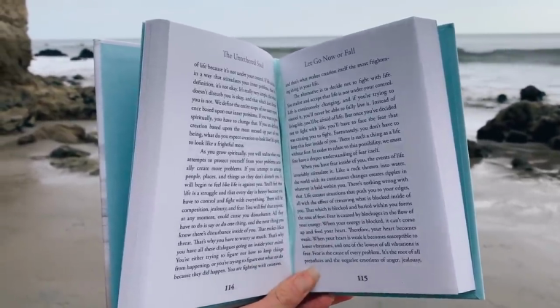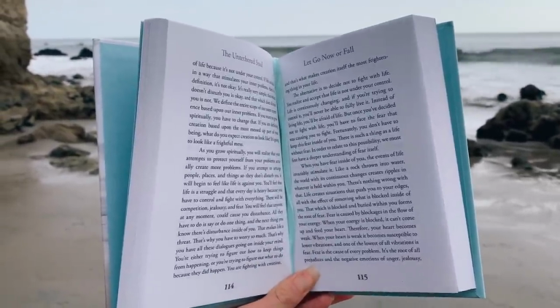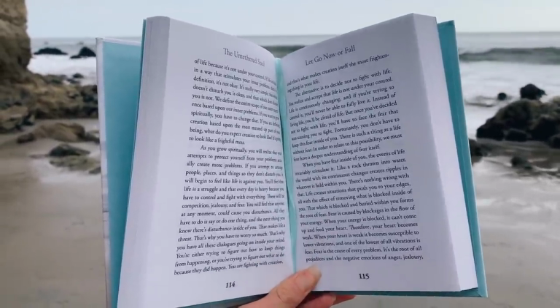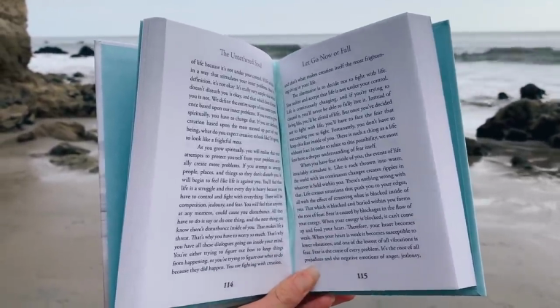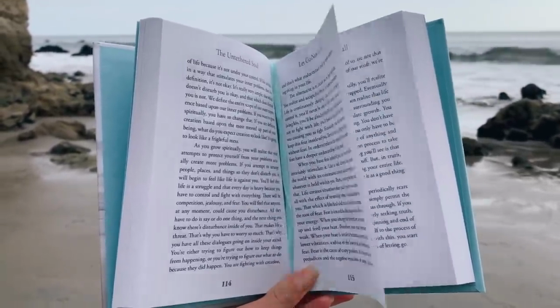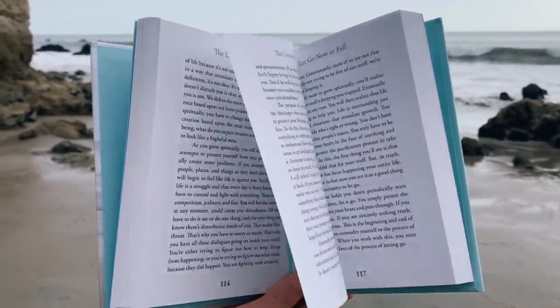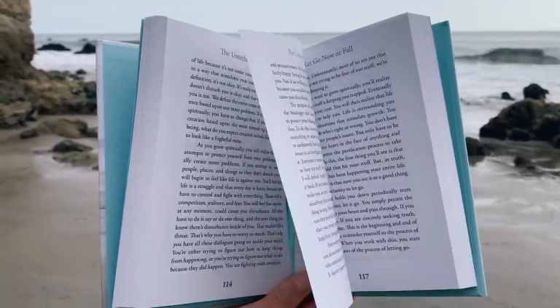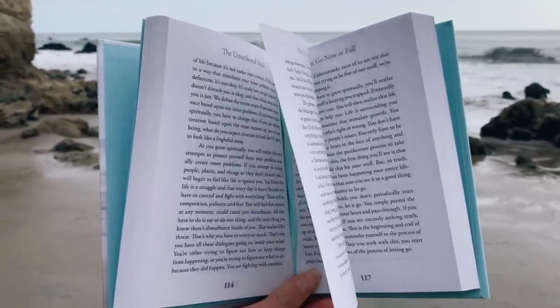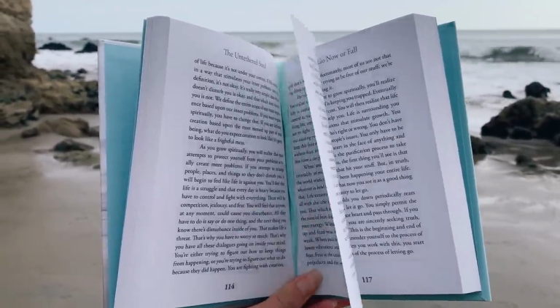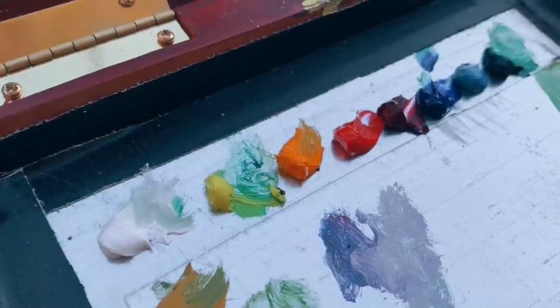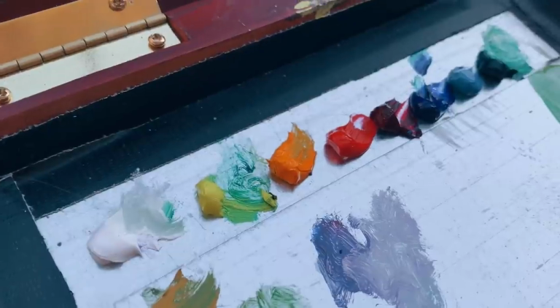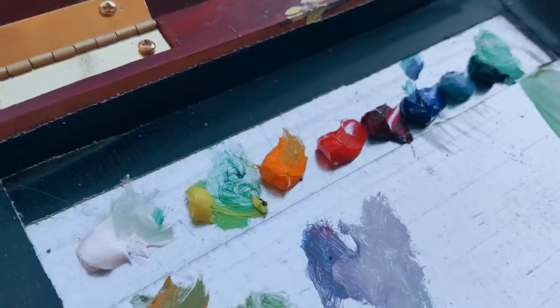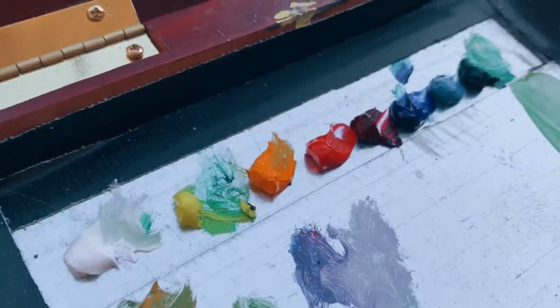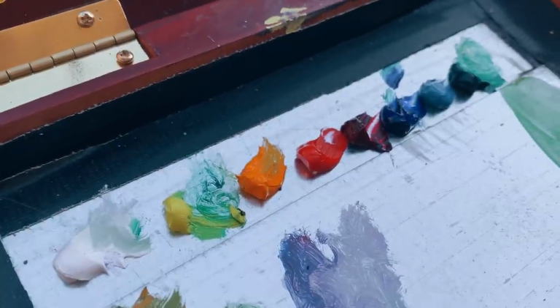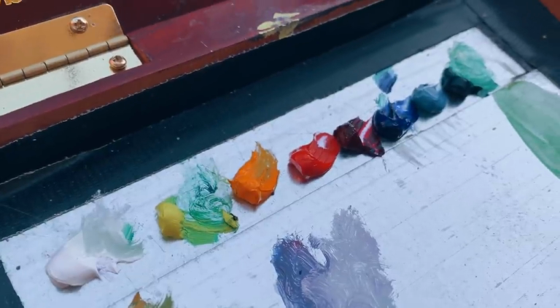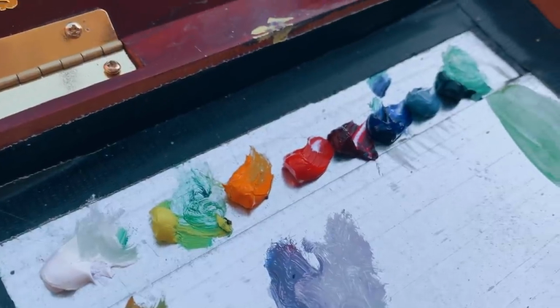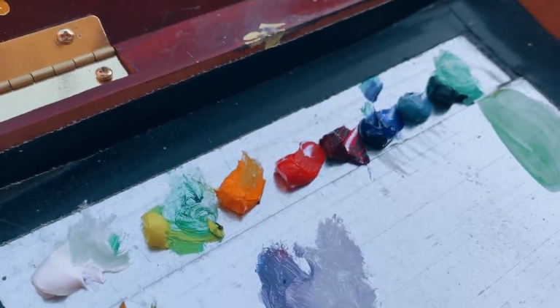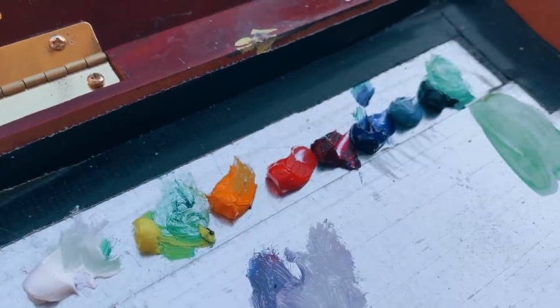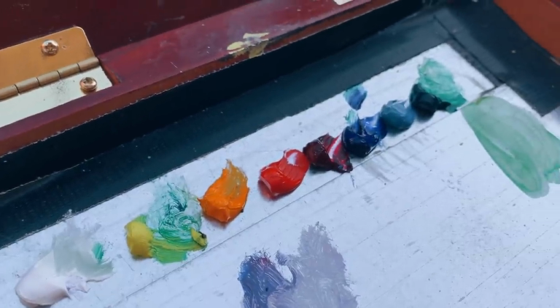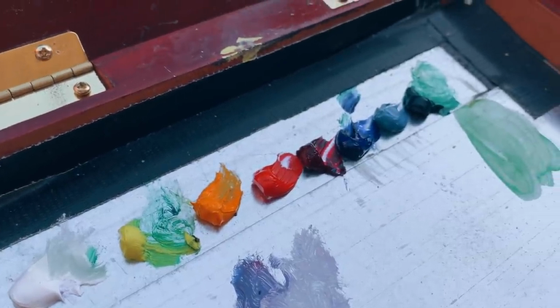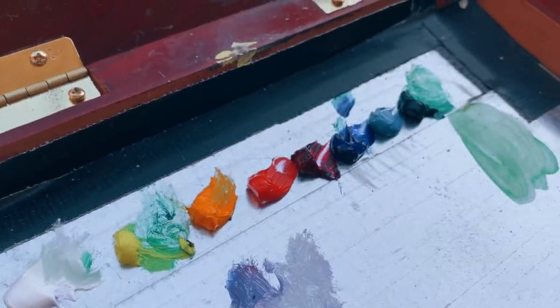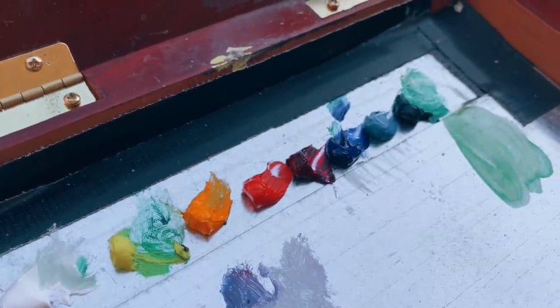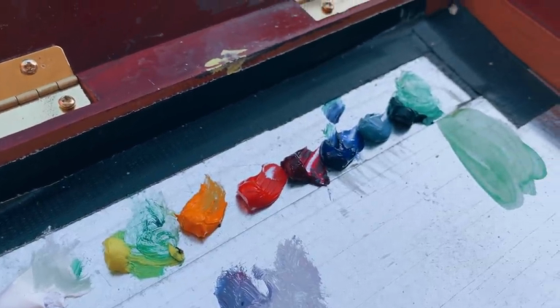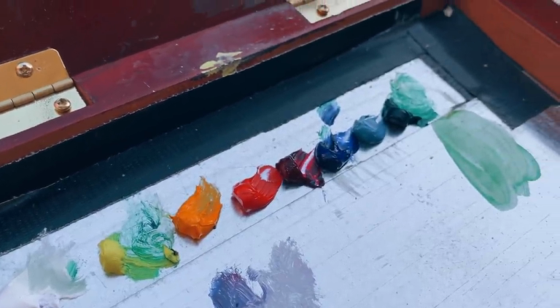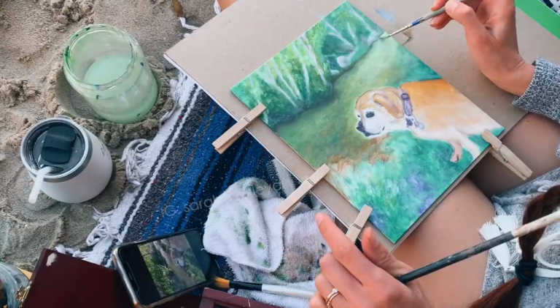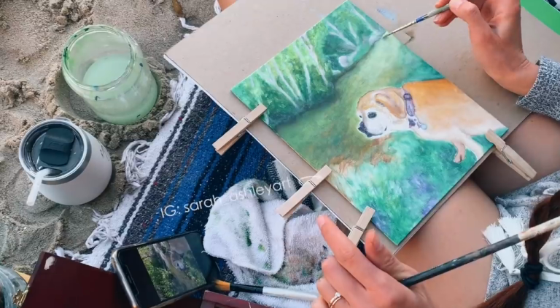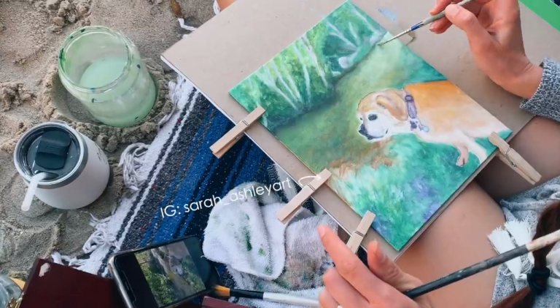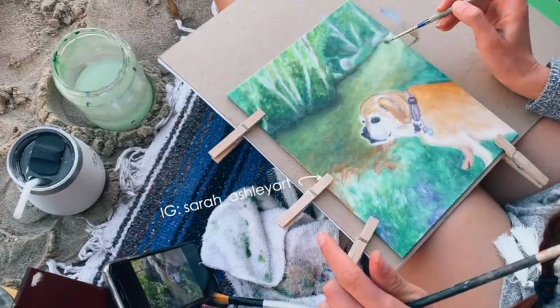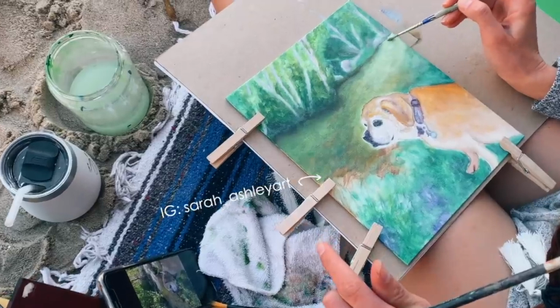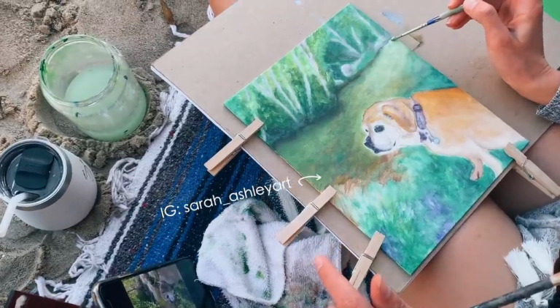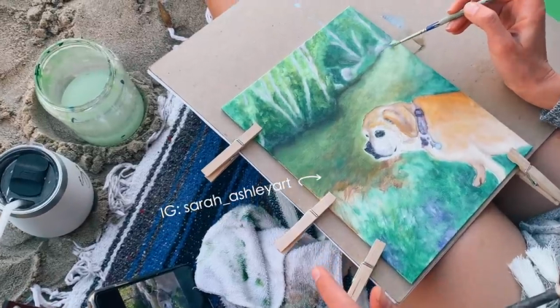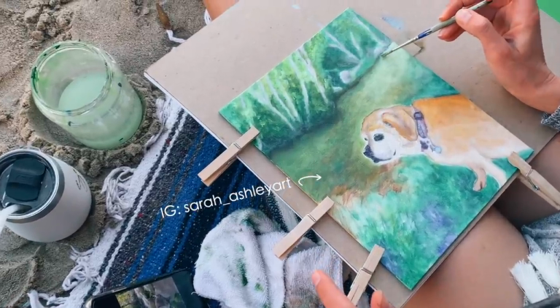Or you could also be like my sister-in-law and use the beach as a place to get creative and do some artwork.